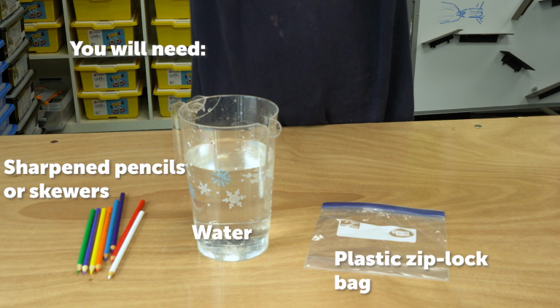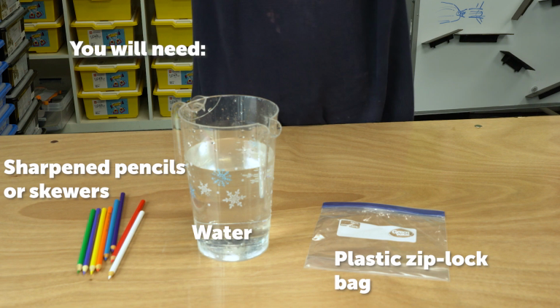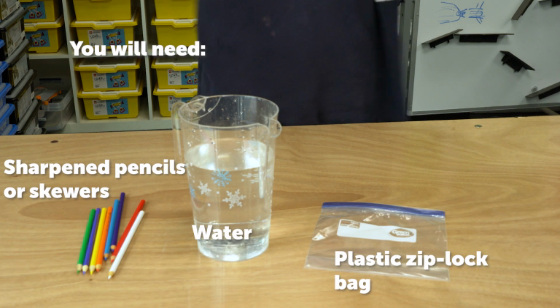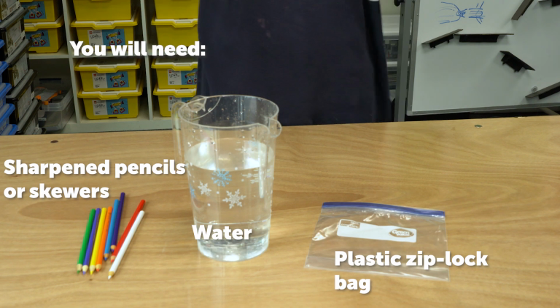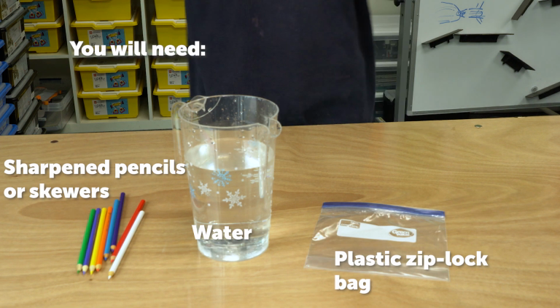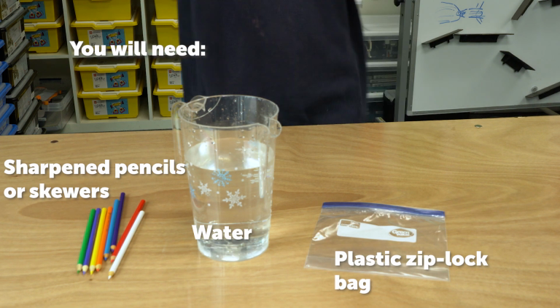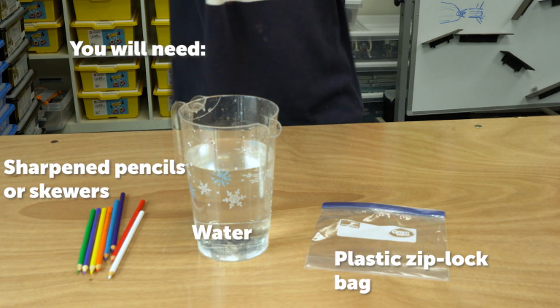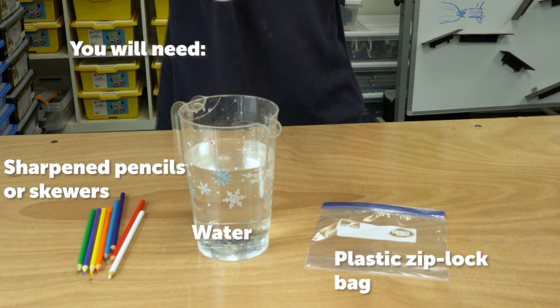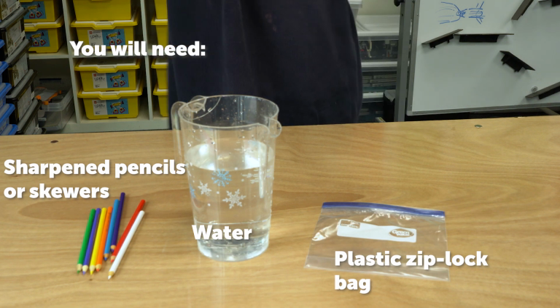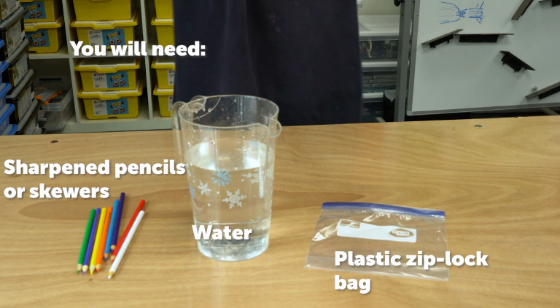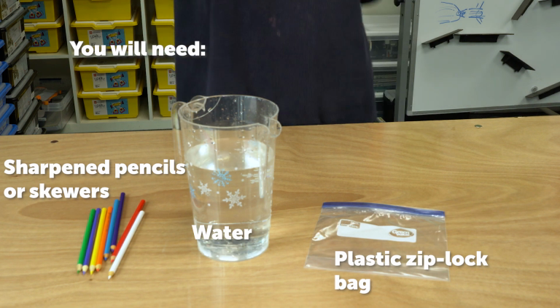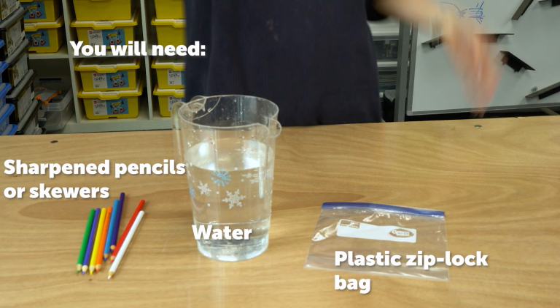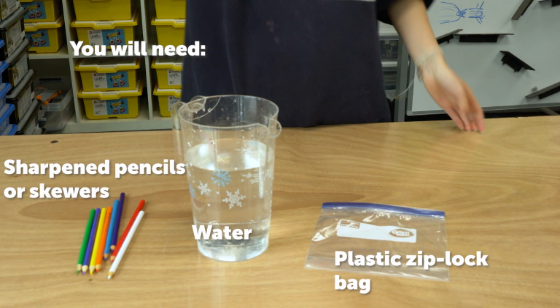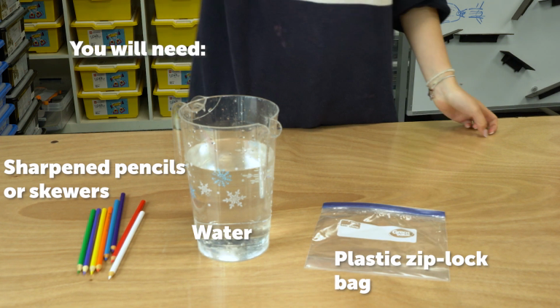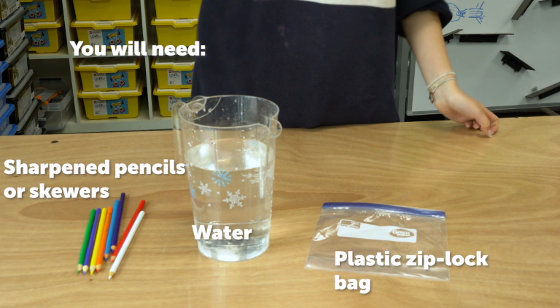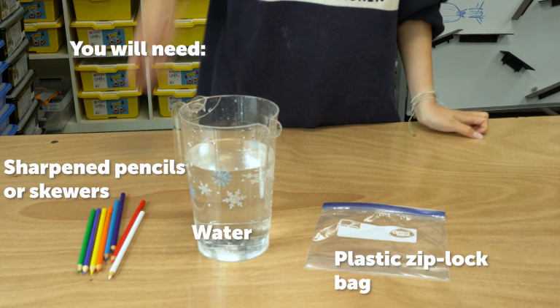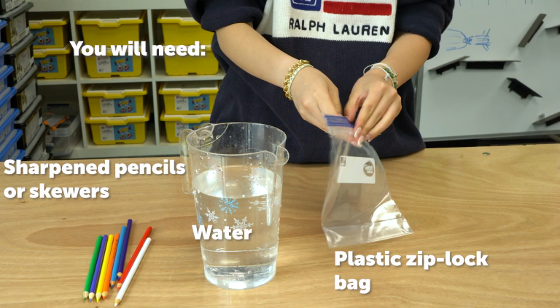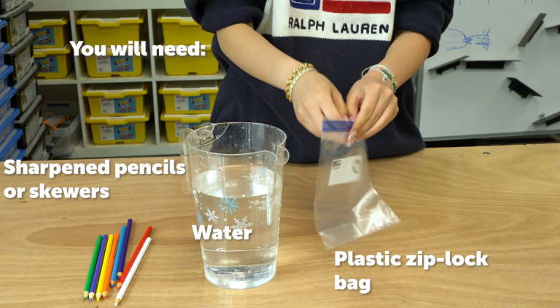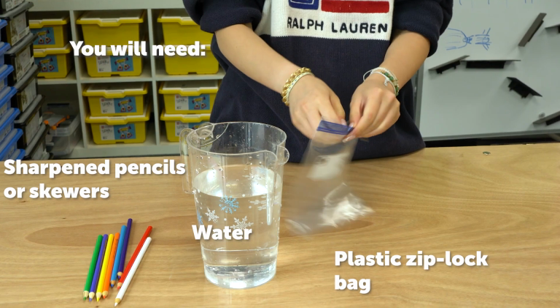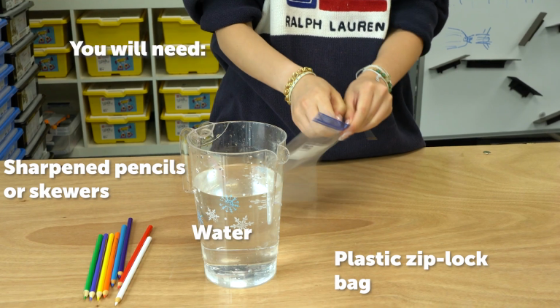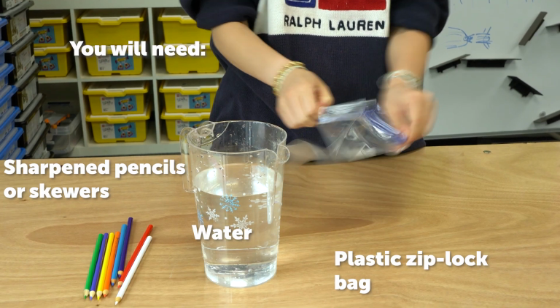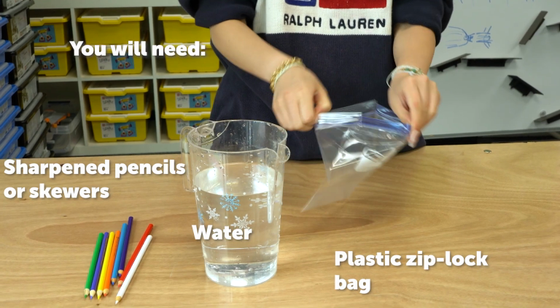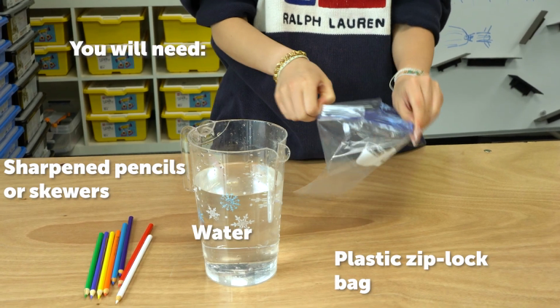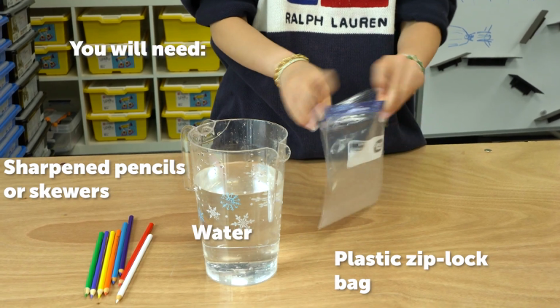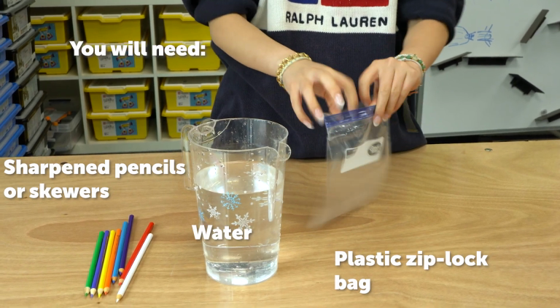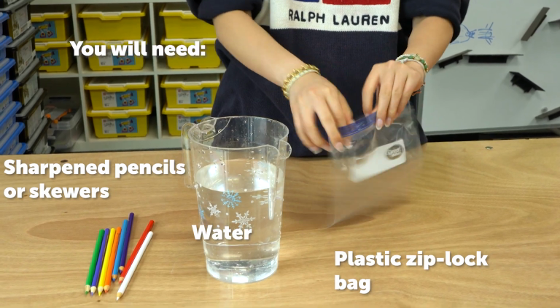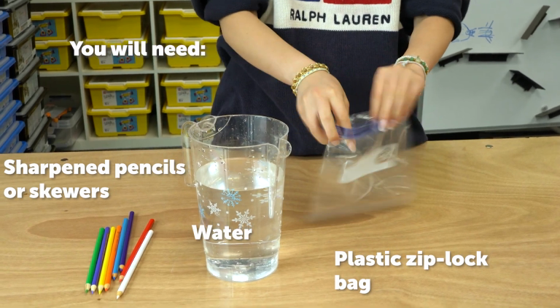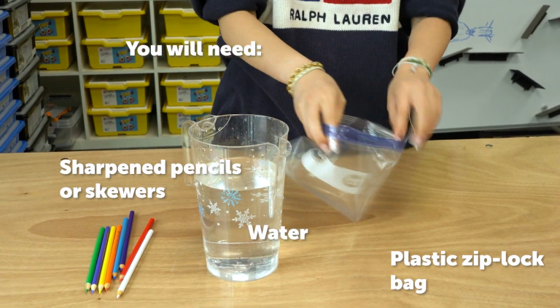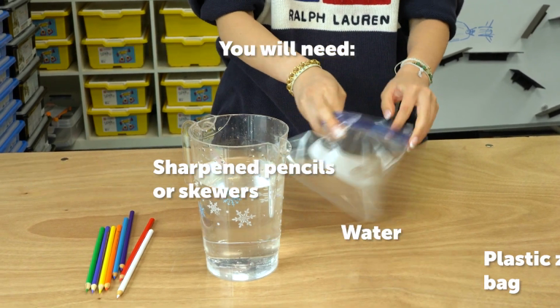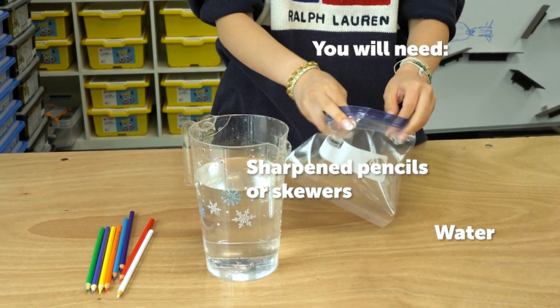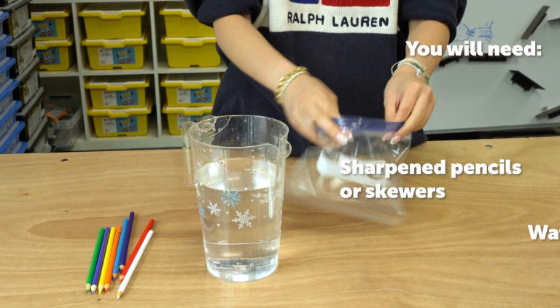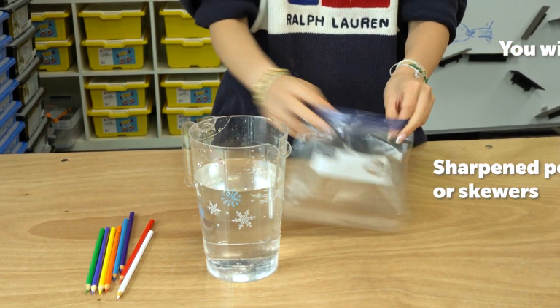You will need sharpened pencils or skewers, water, and a plastic Ziploc bag.